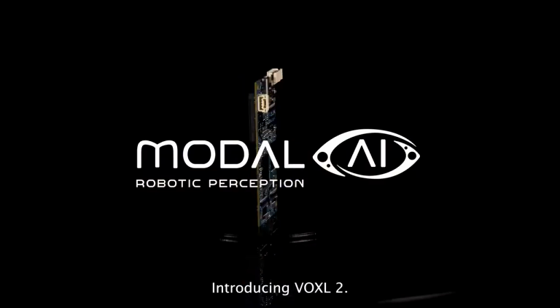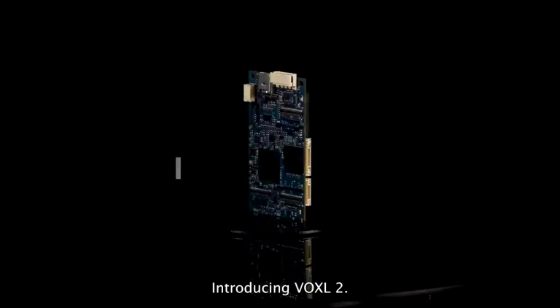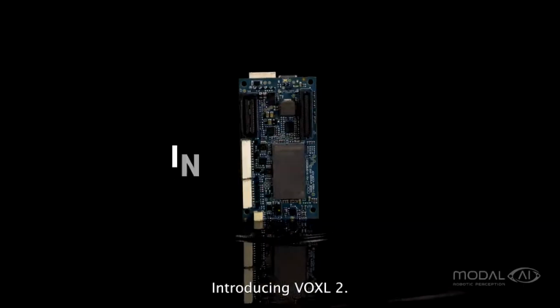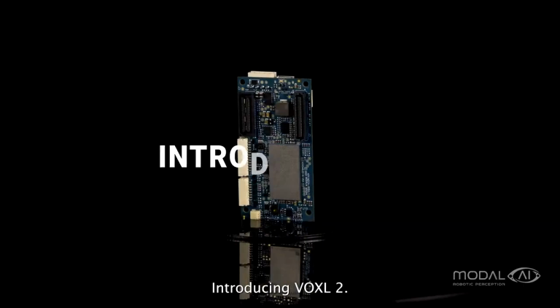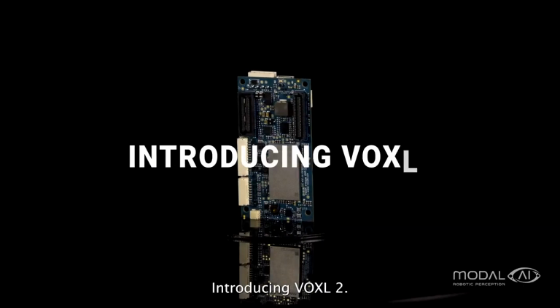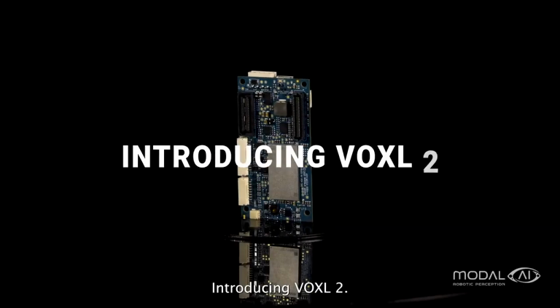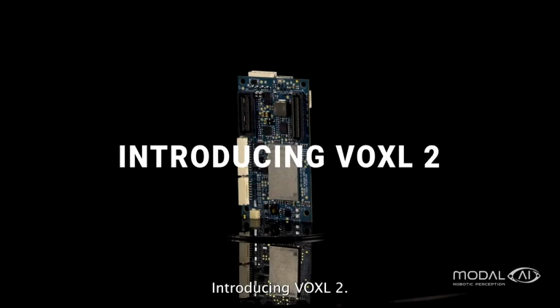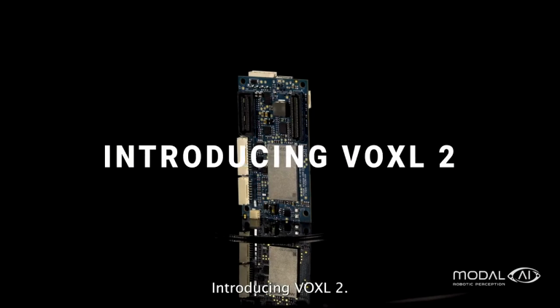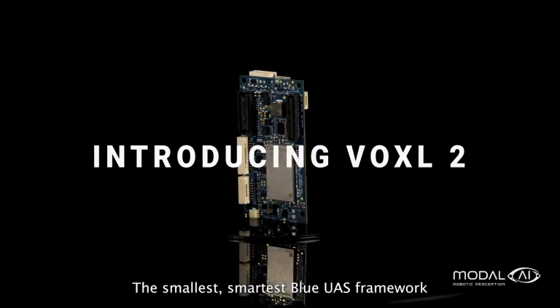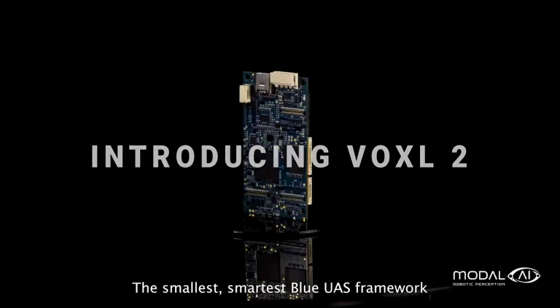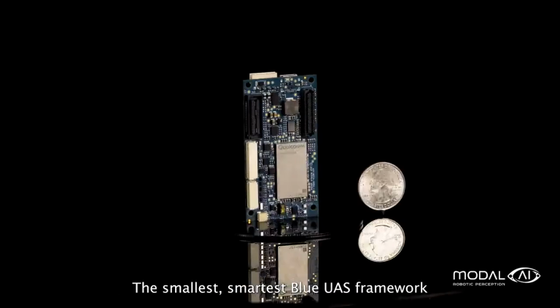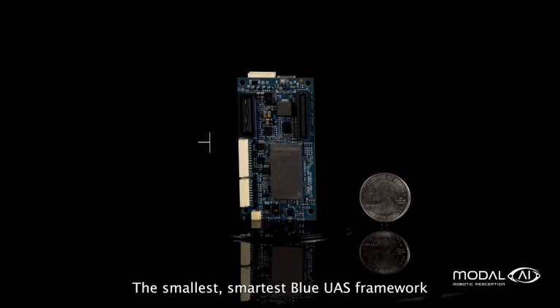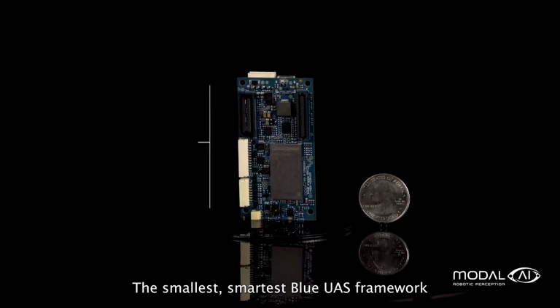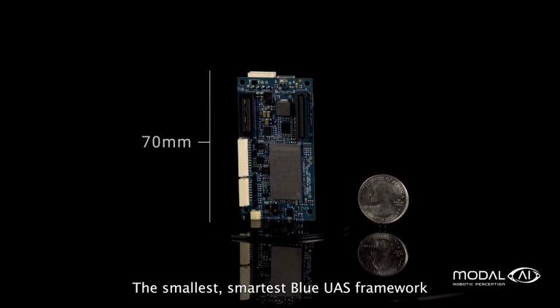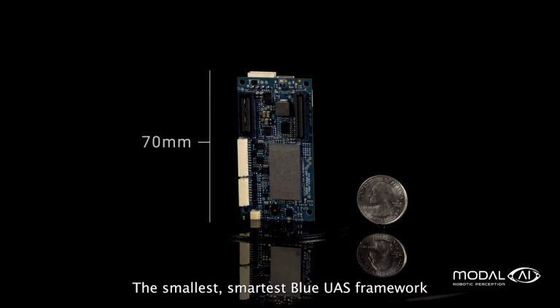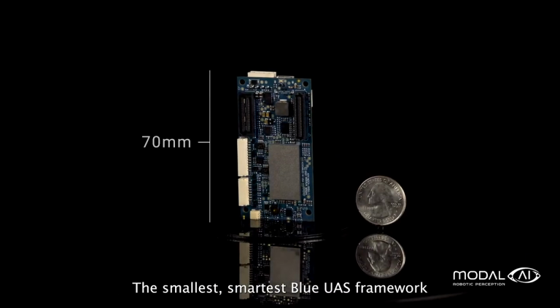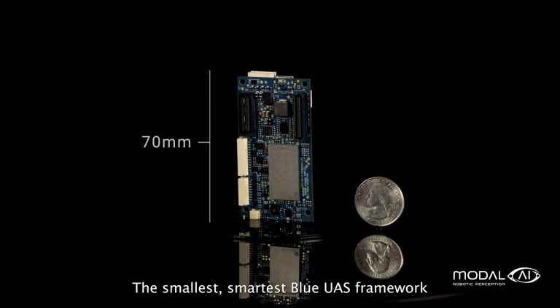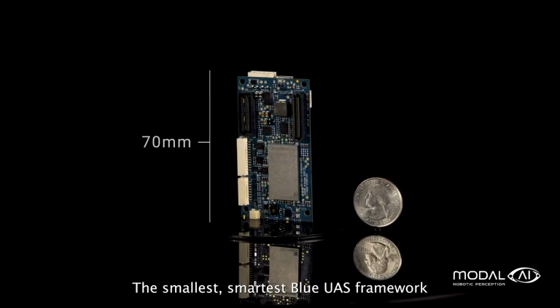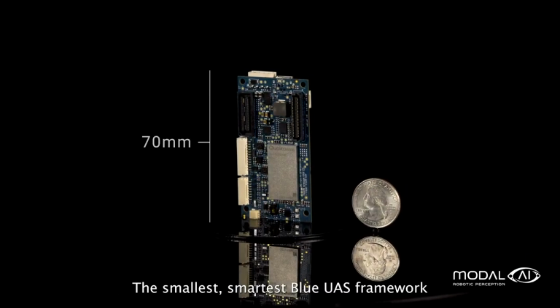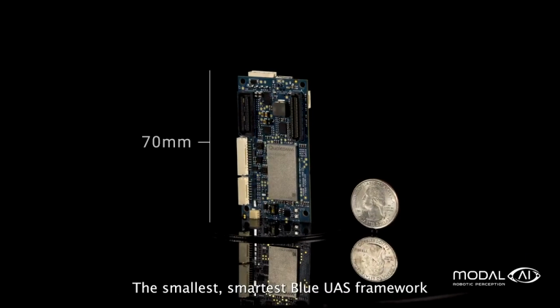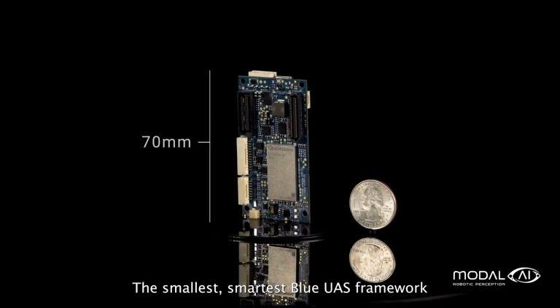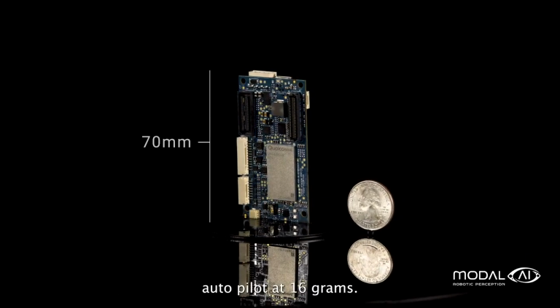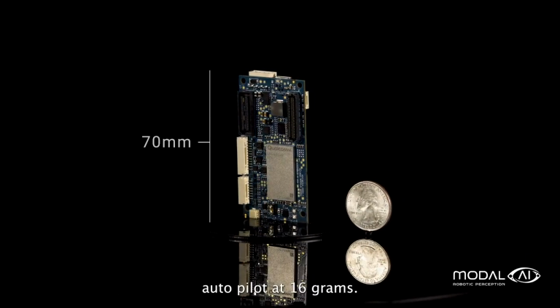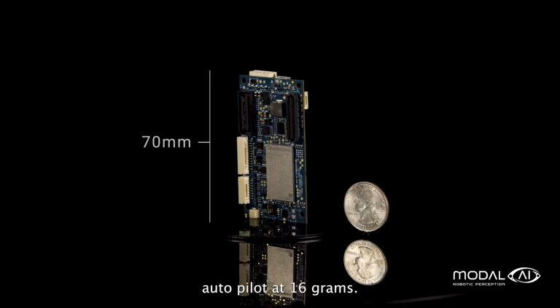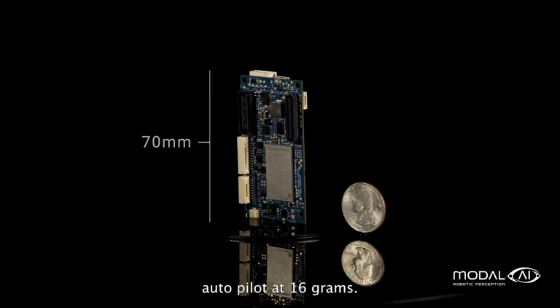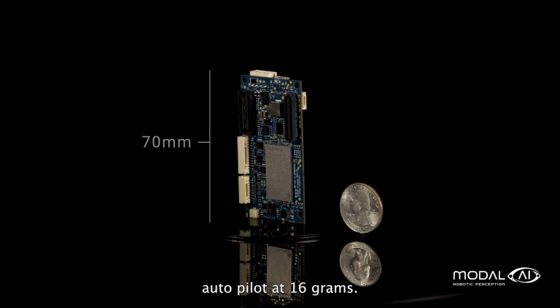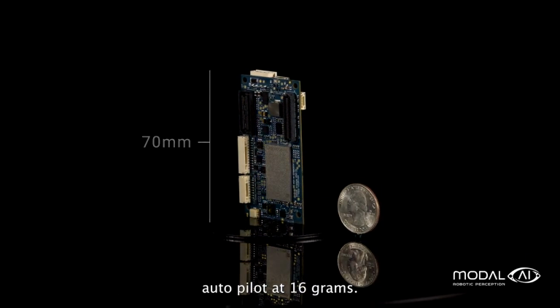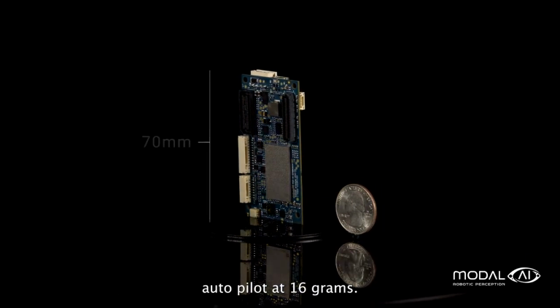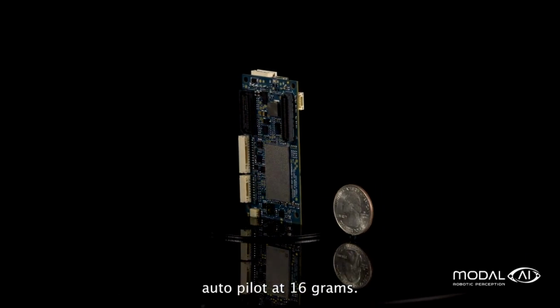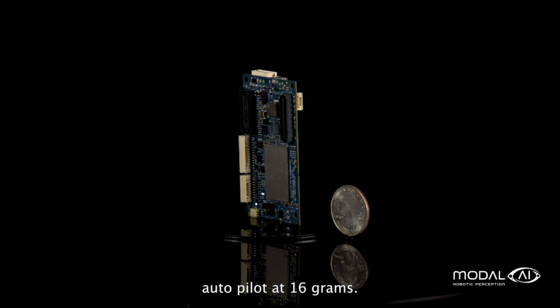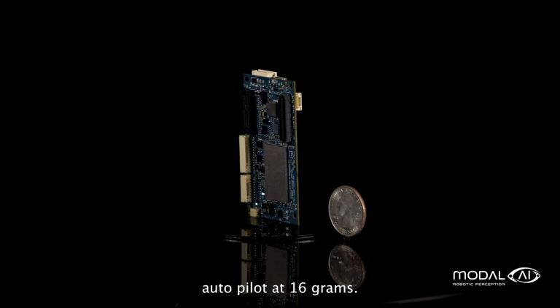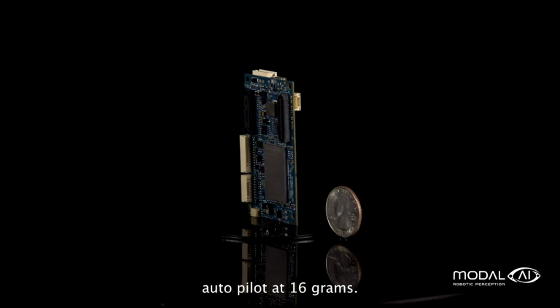Introducing Voxel2, the smallest, smartest Blue UAS framework autopilot at 16 grams.